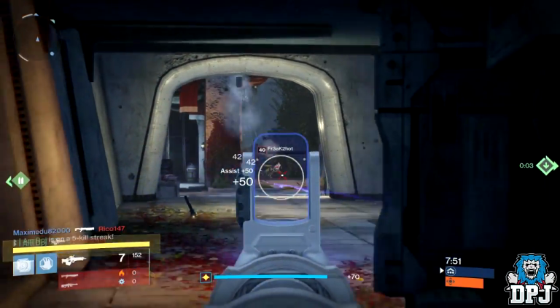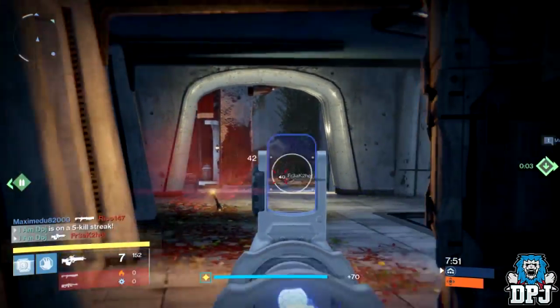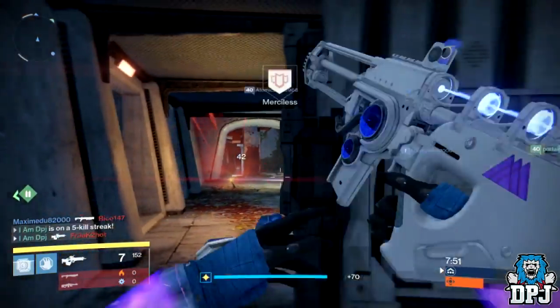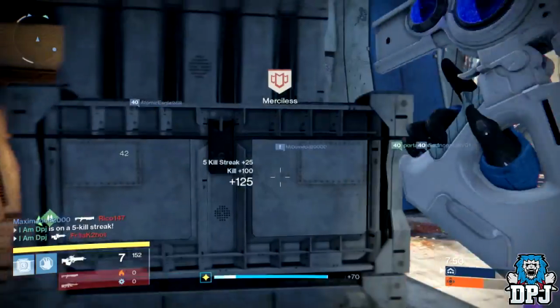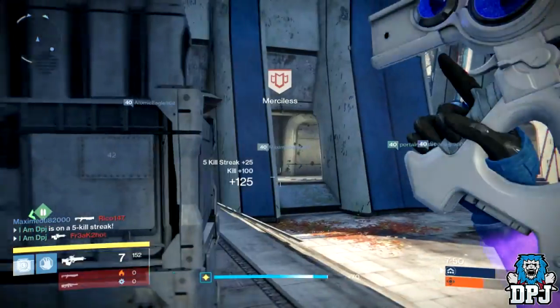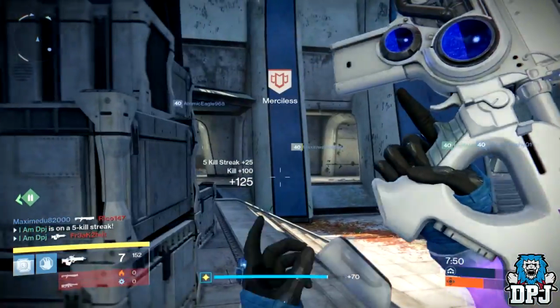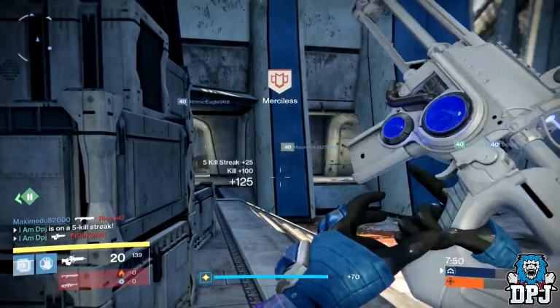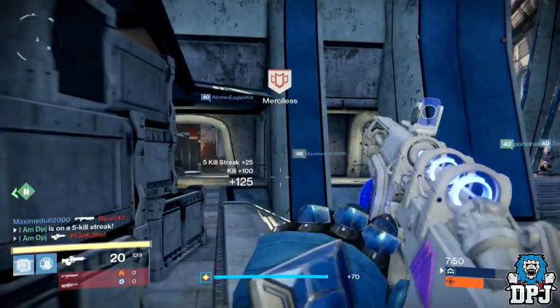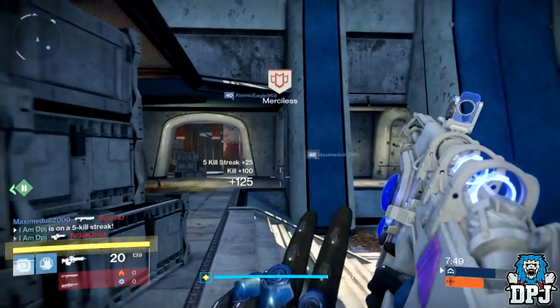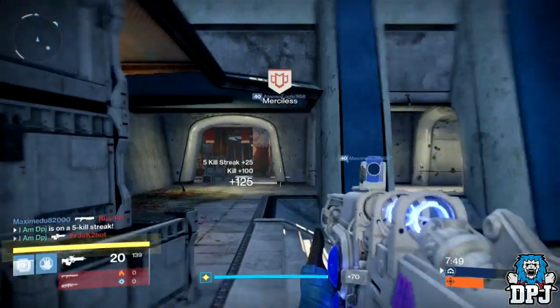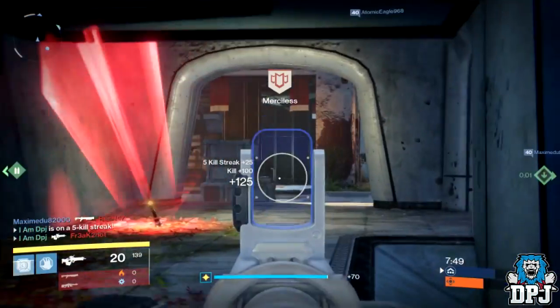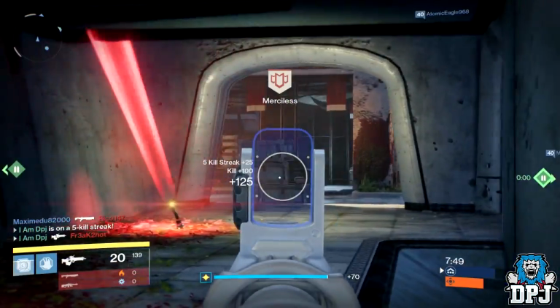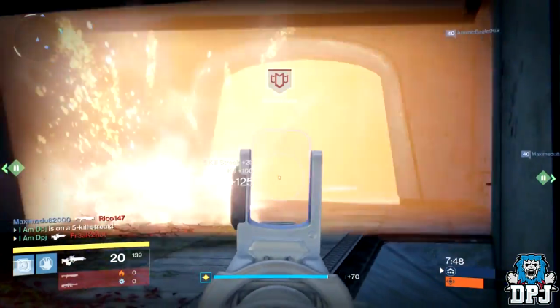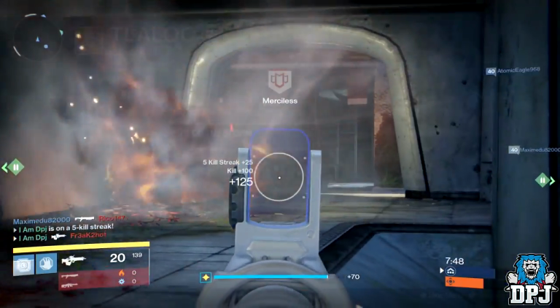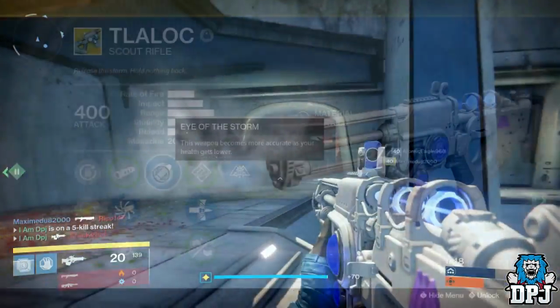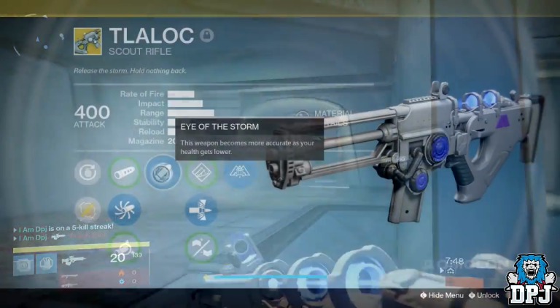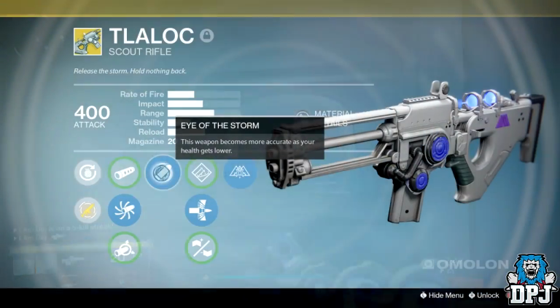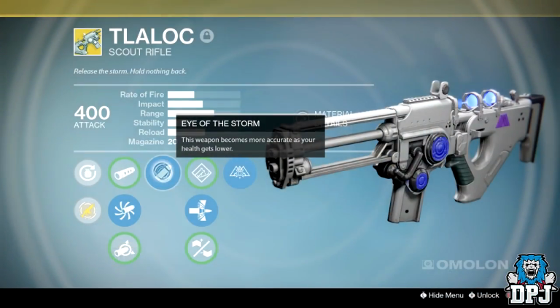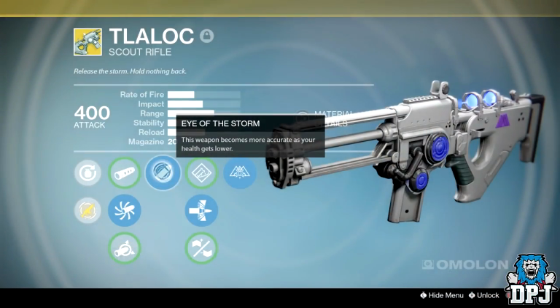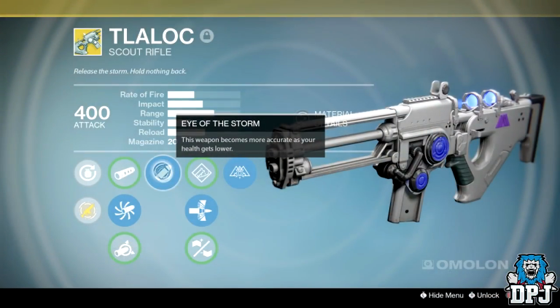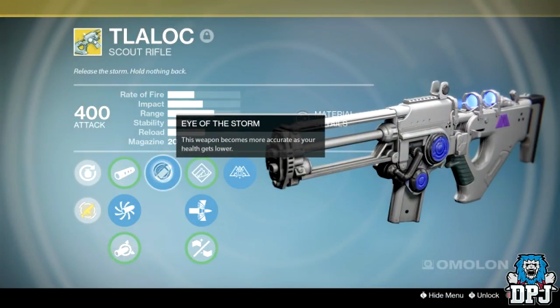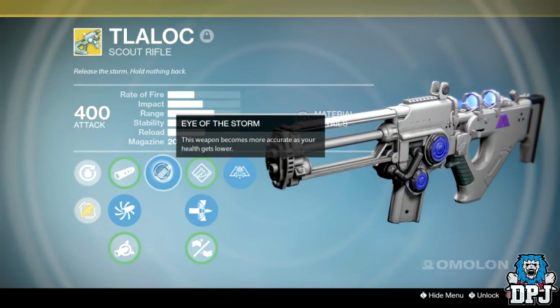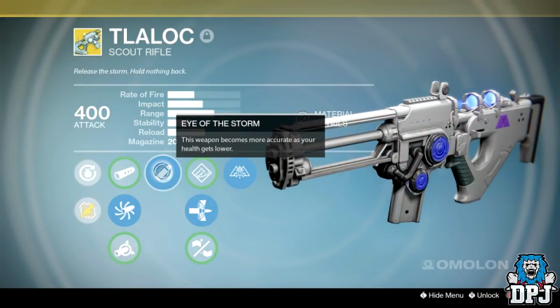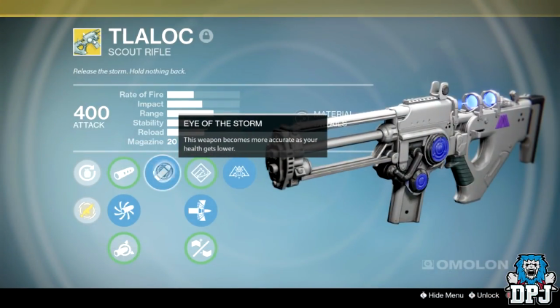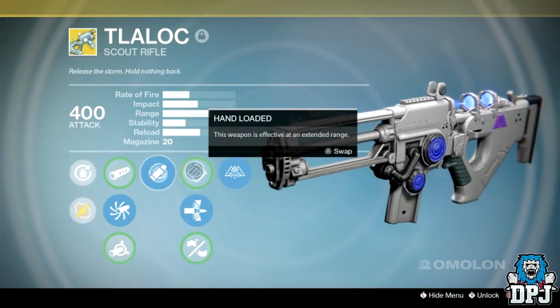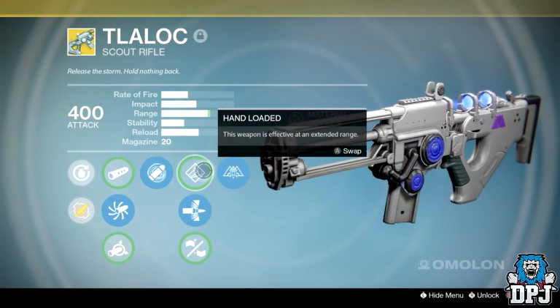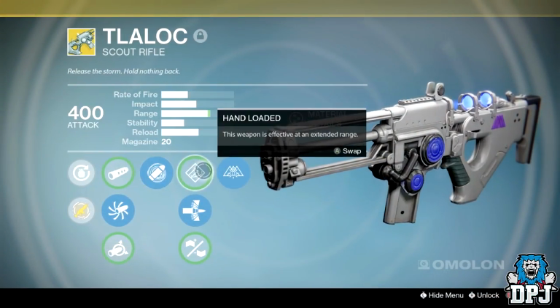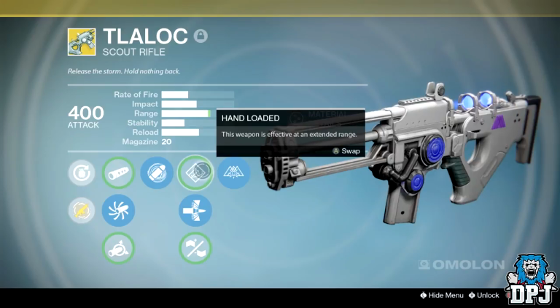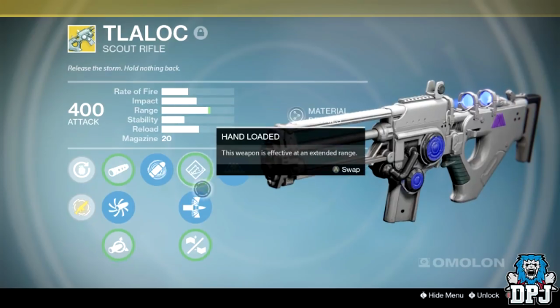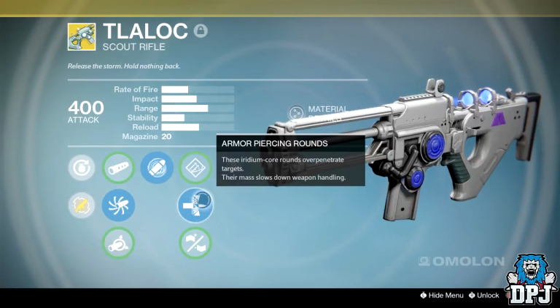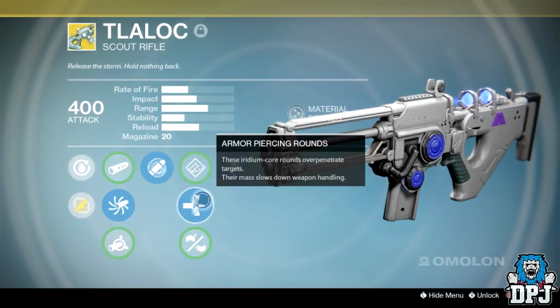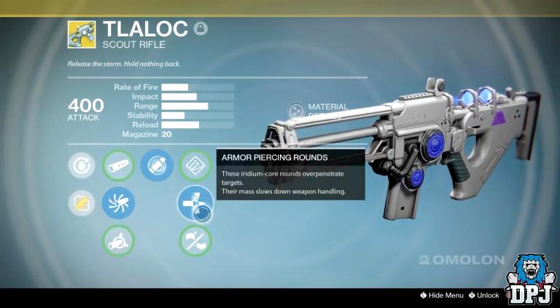Now the weapon itself is a scout rifle for those who do not know, and its exotic perk is called Overflow.